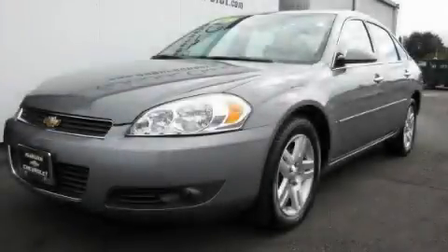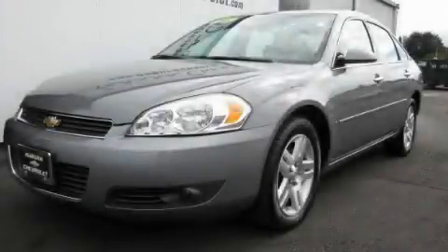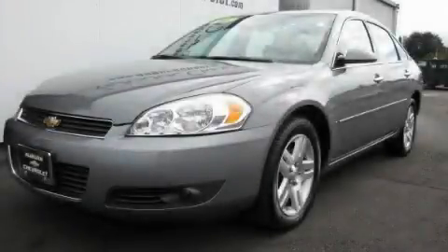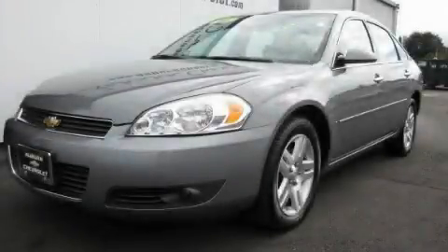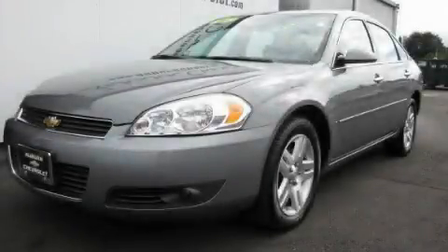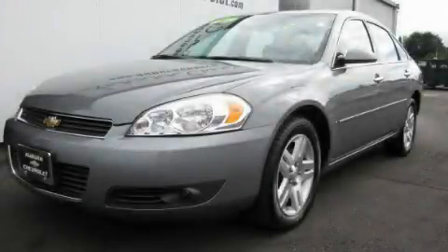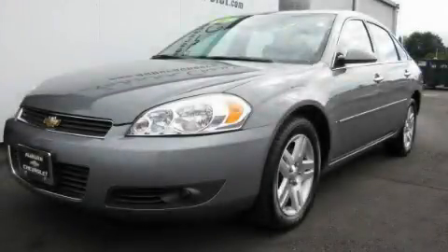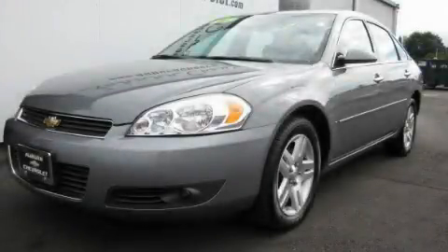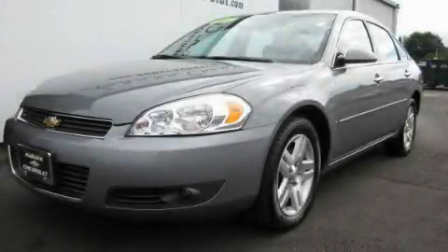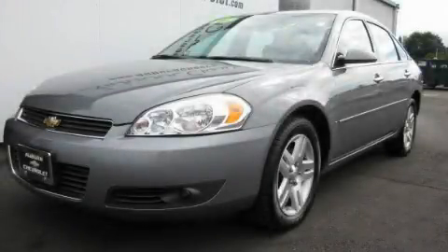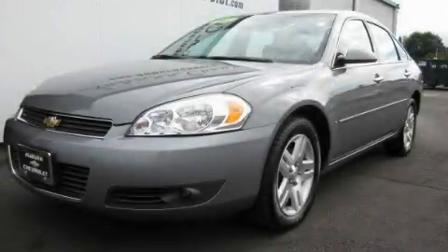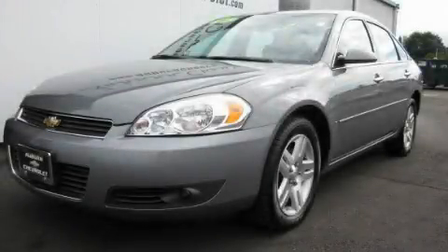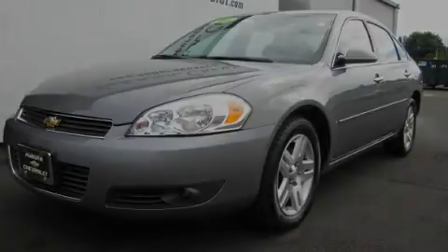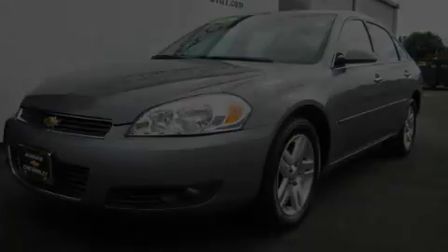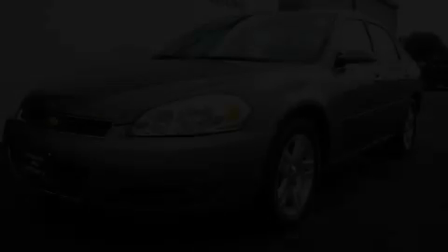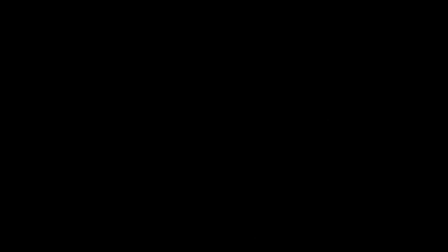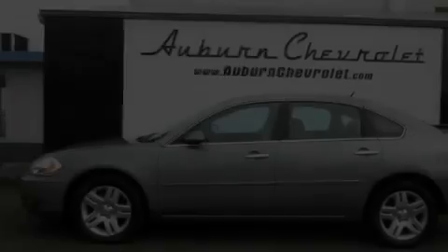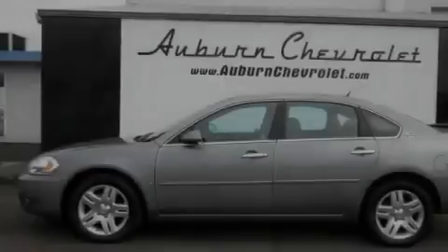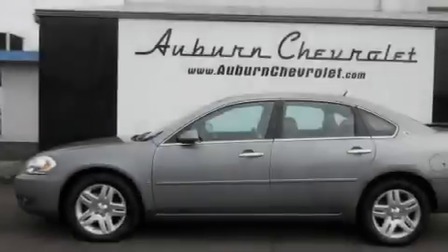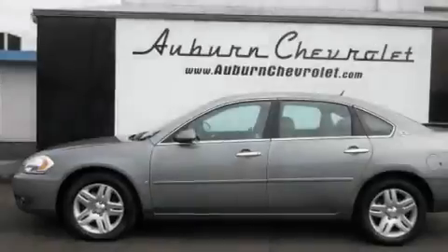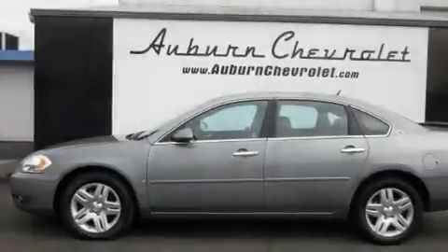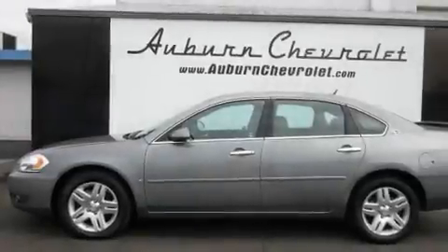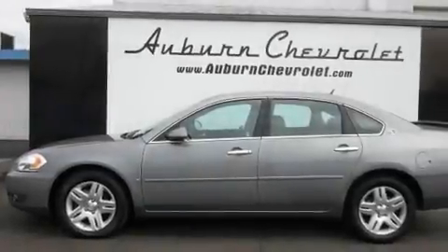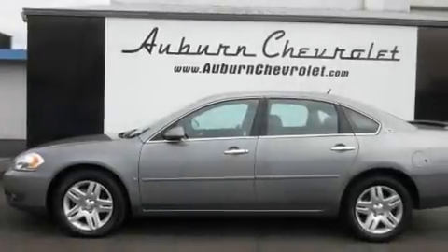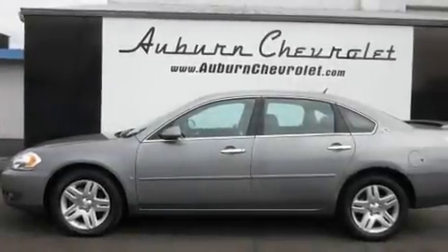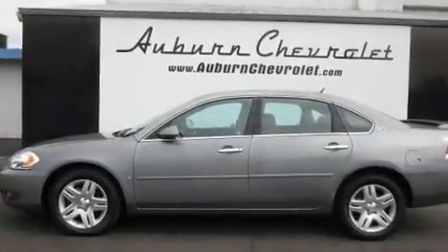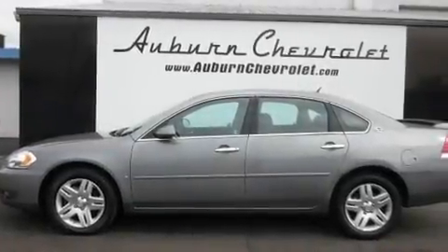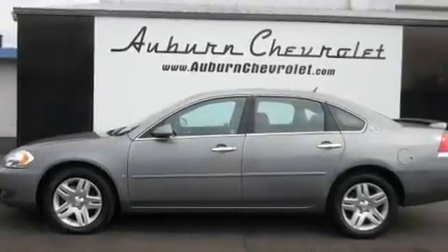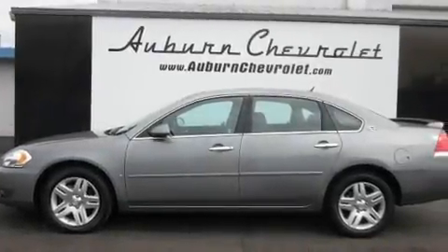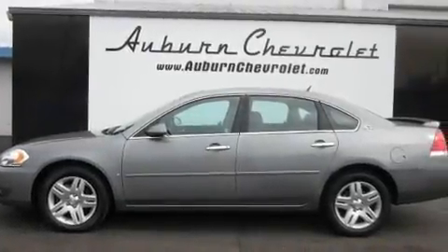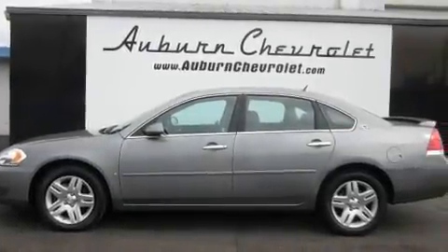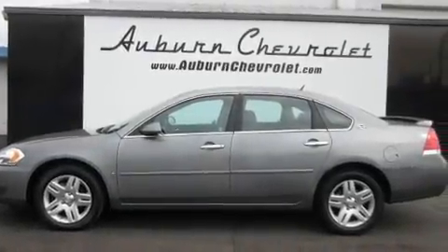This is a 2007 Chevrolet Impala. It has a 3.9-liter, six-cylinder engine and an automatic transmission.